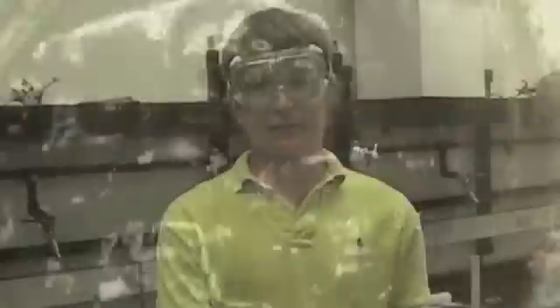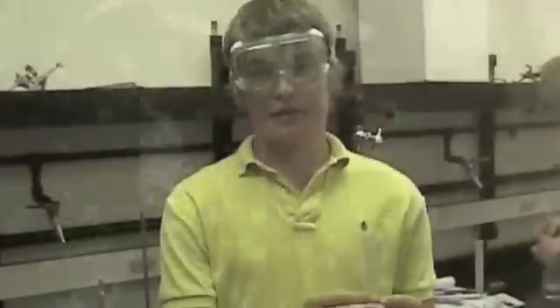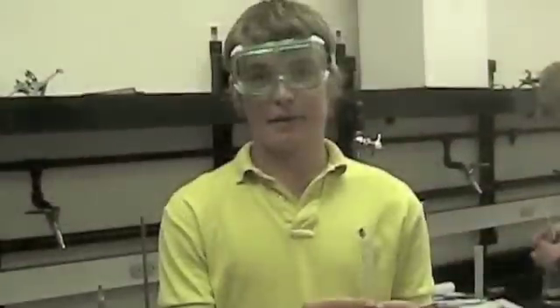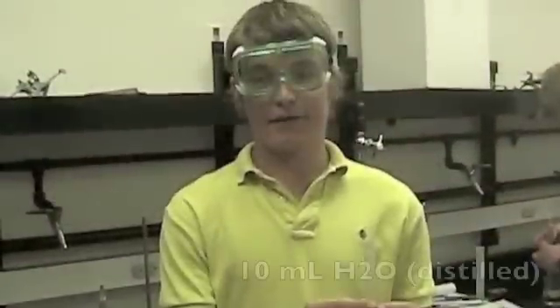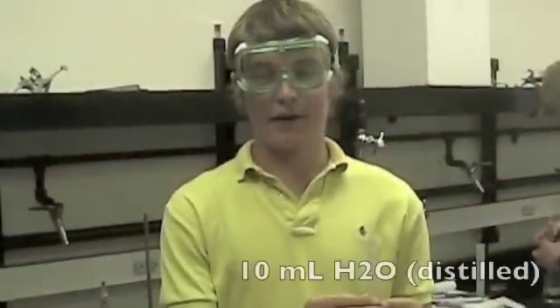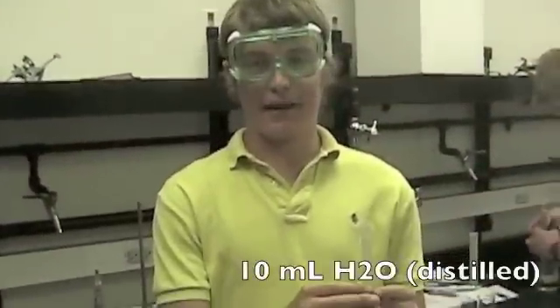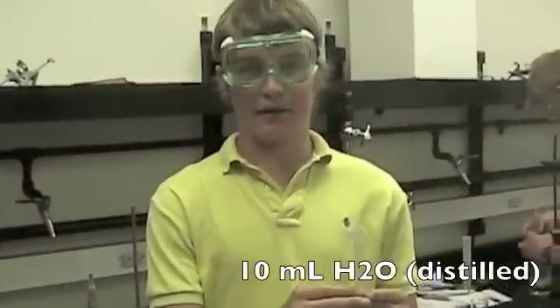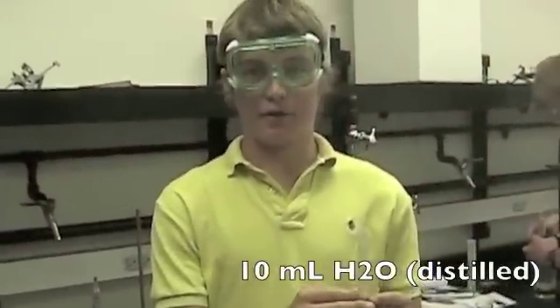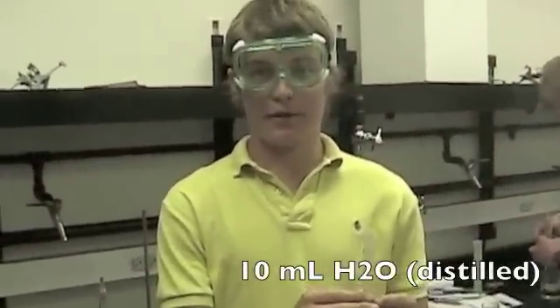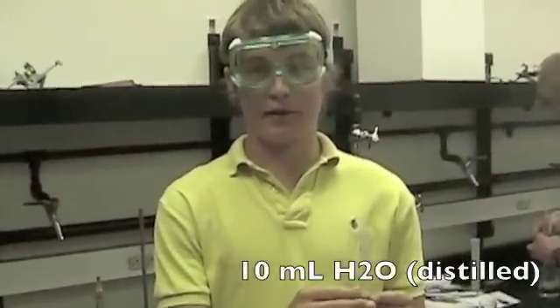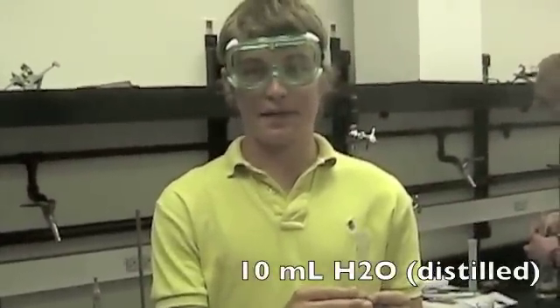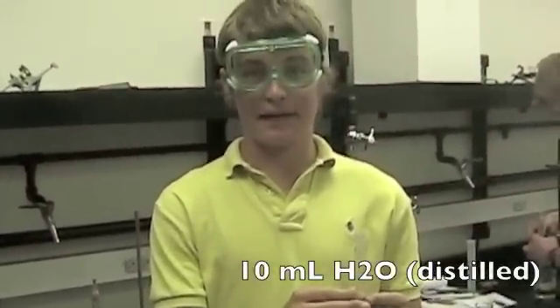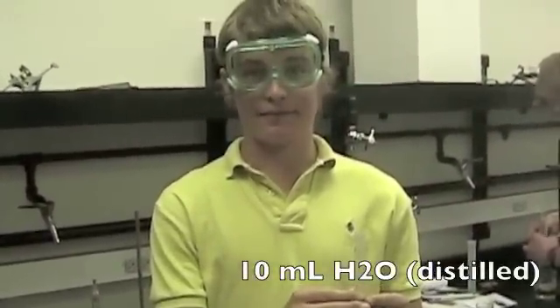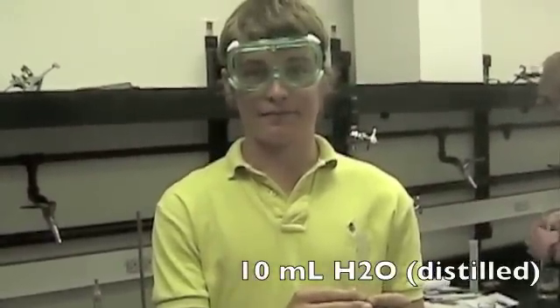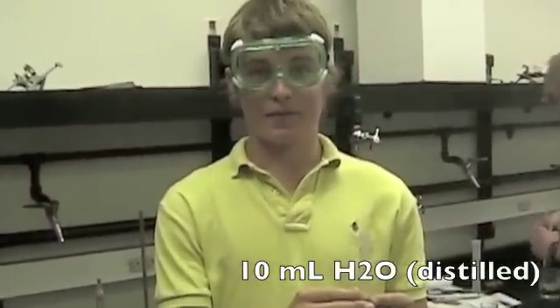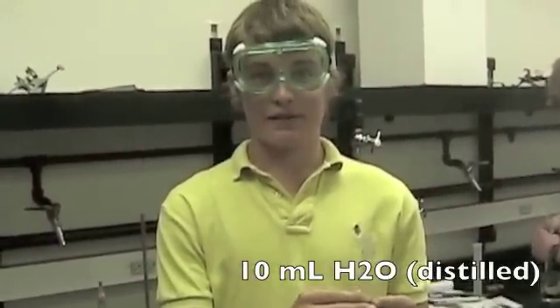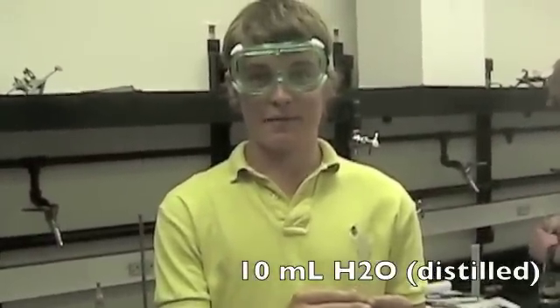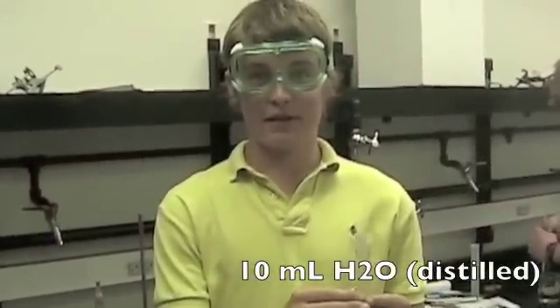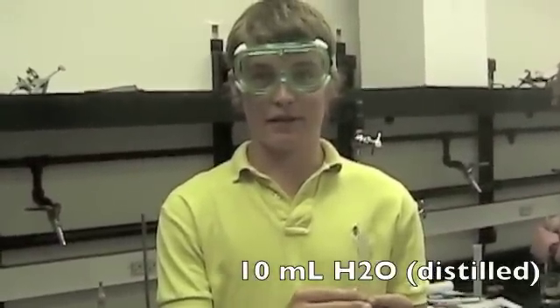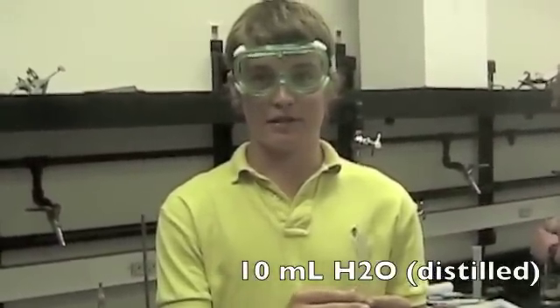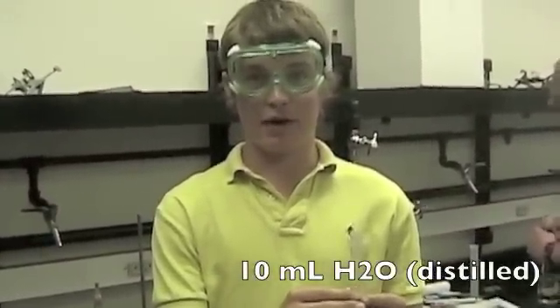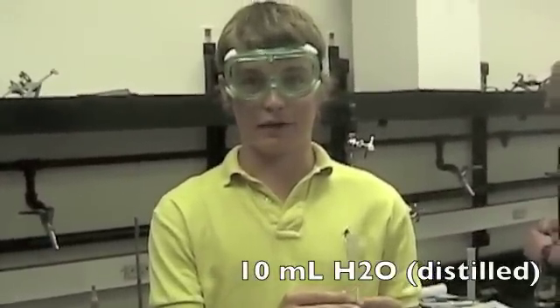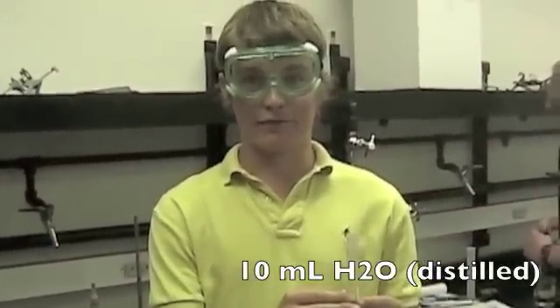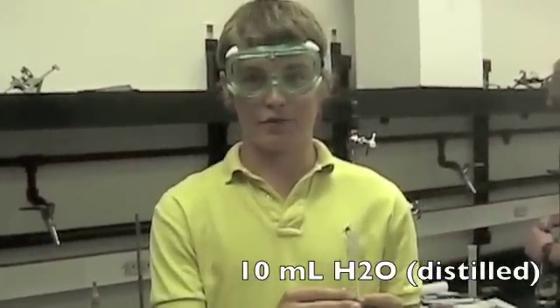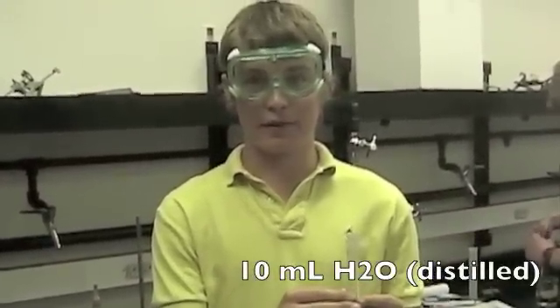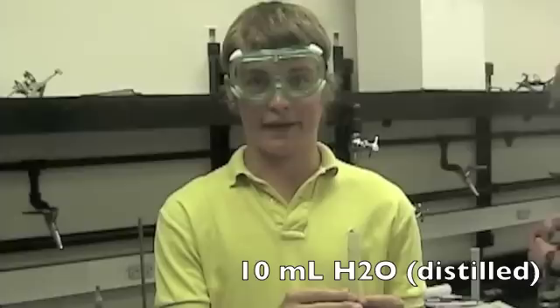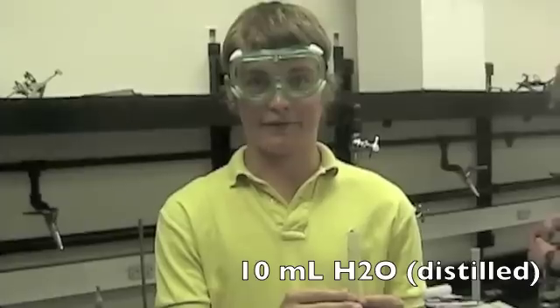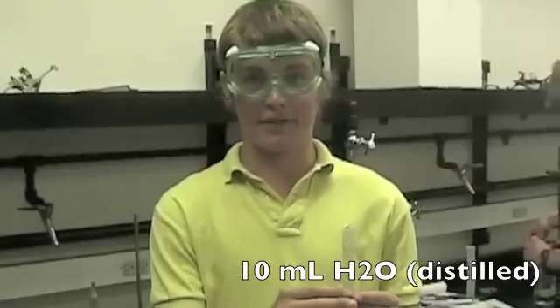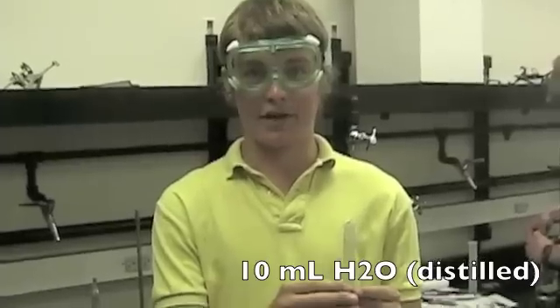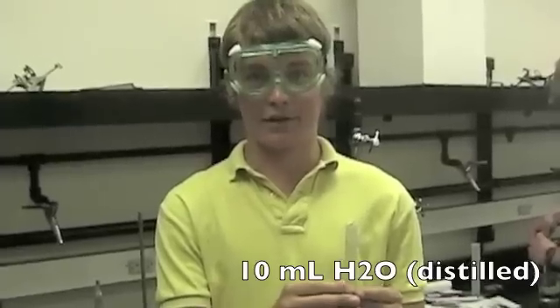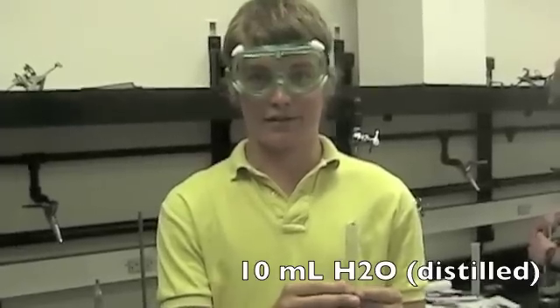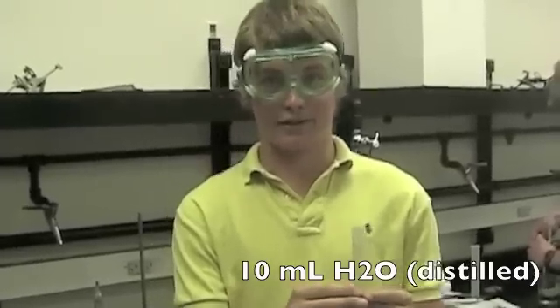To make a barrow magnet, we need to obtain 10 milliliters of water, which we will get from this graduated cylinder.